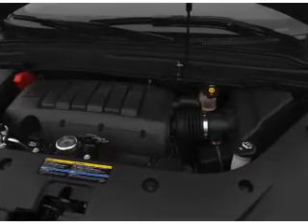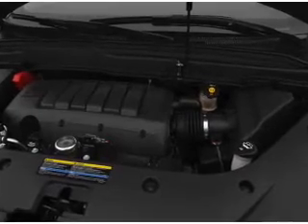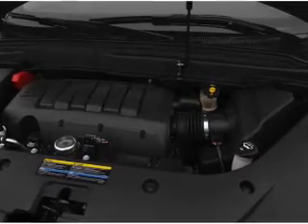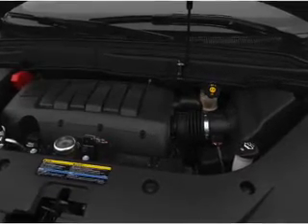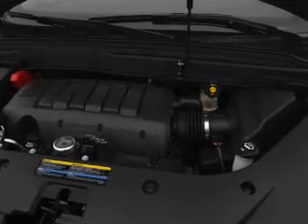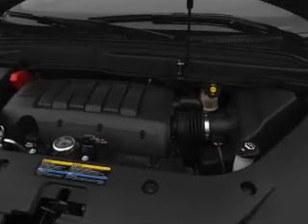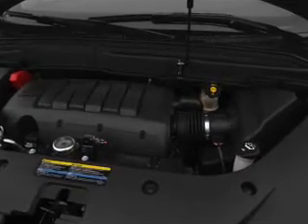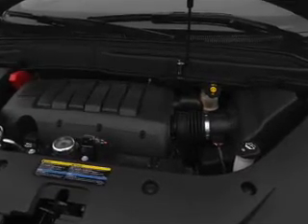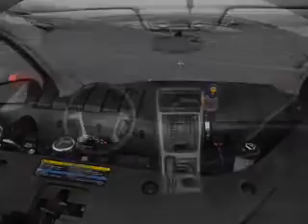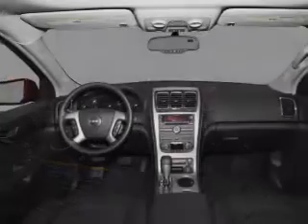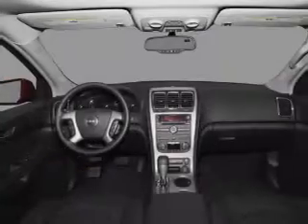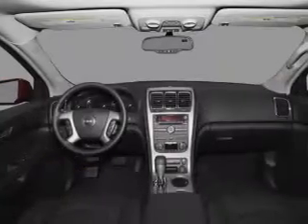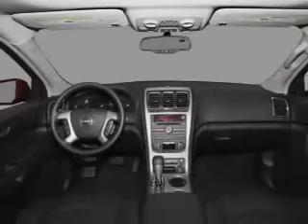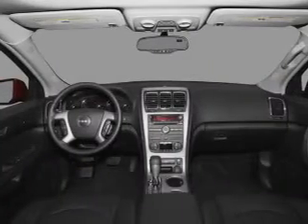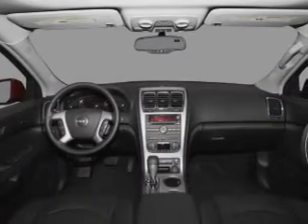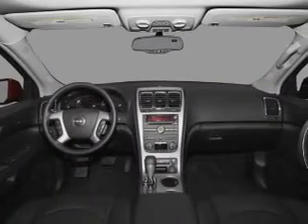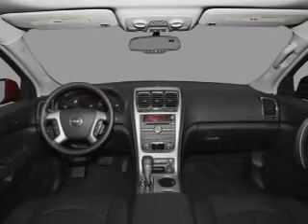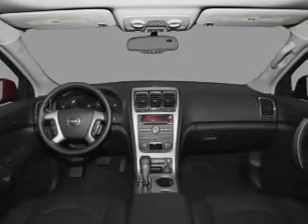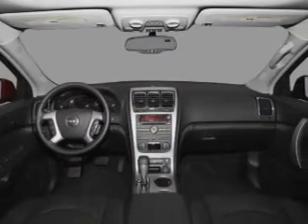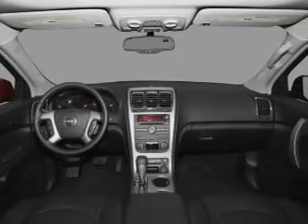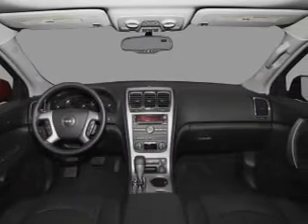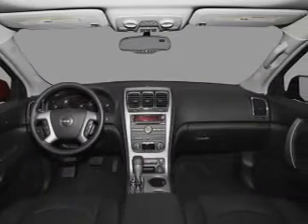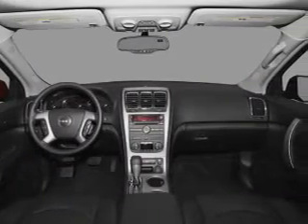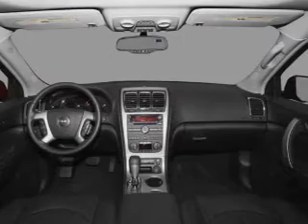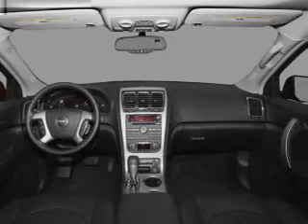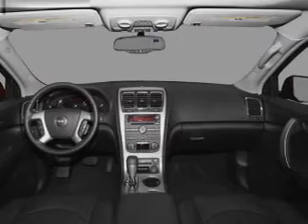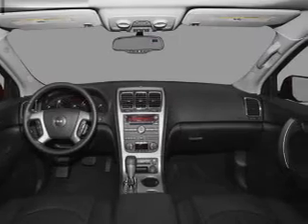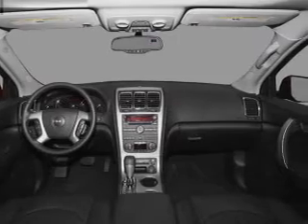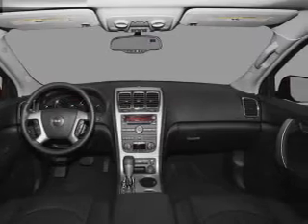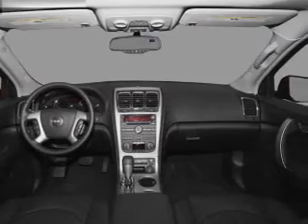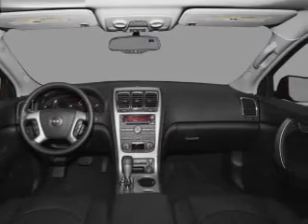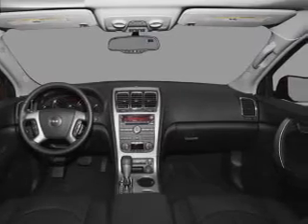Power and reliability are a great combination, and this vehicle has both. Call today to schedule a test drive.